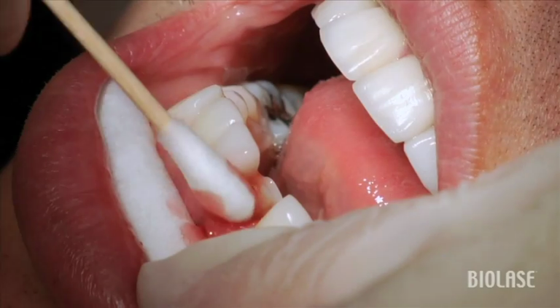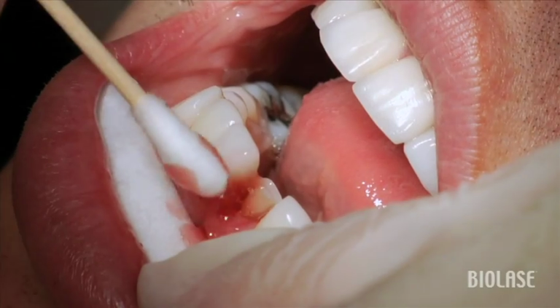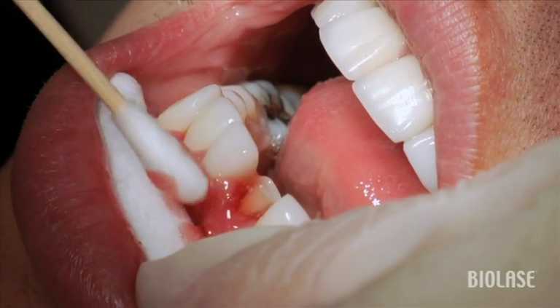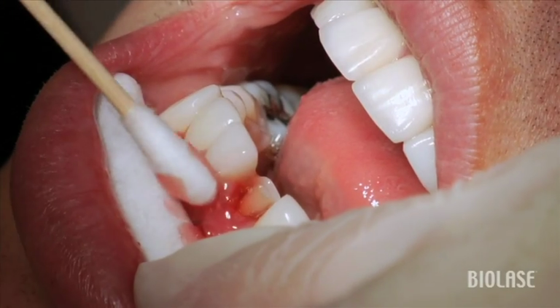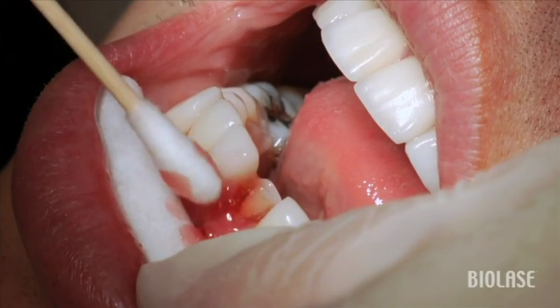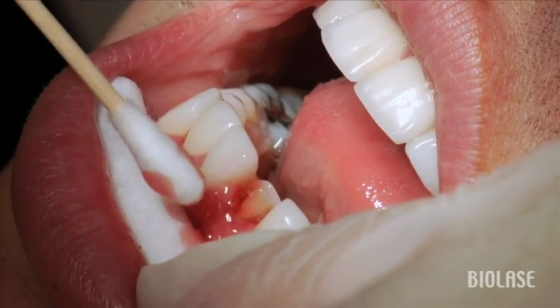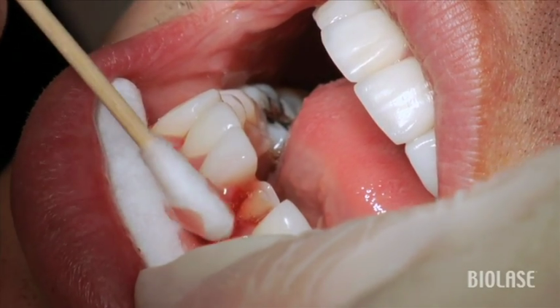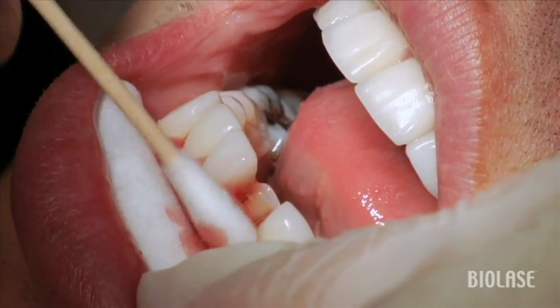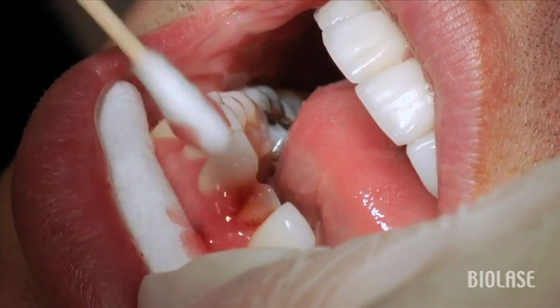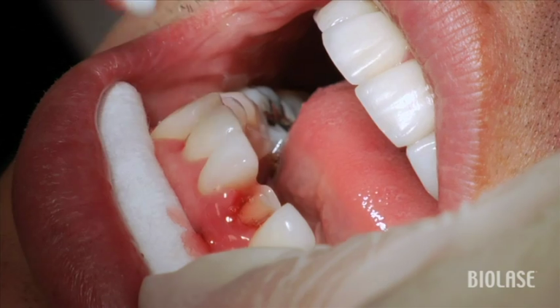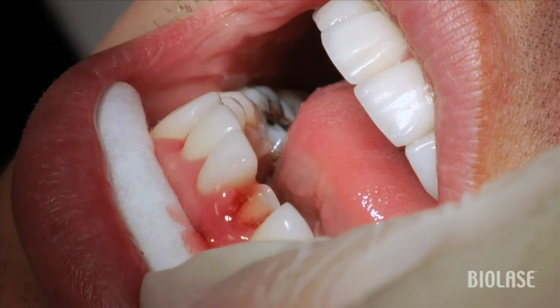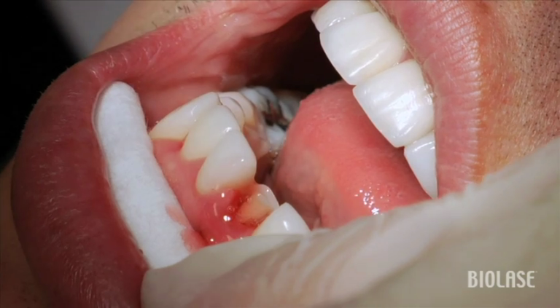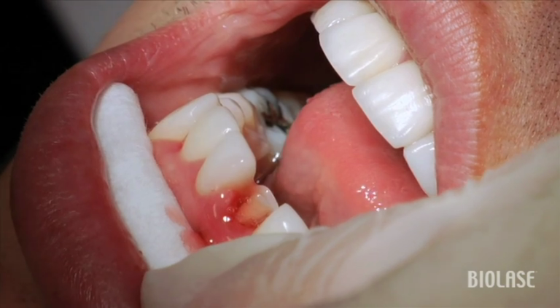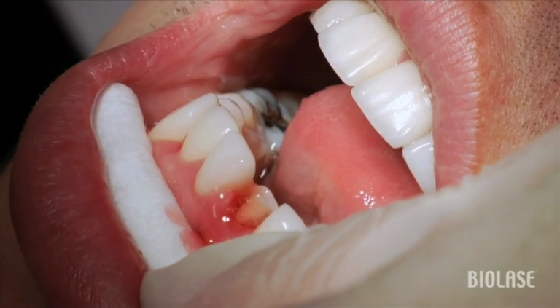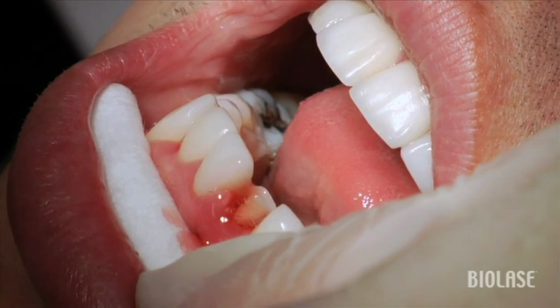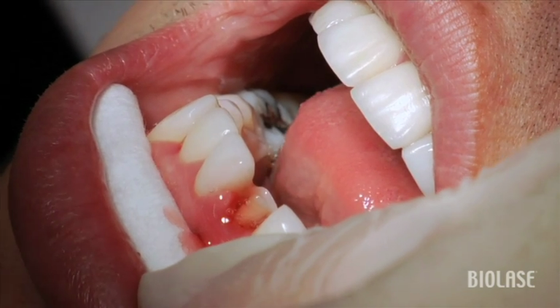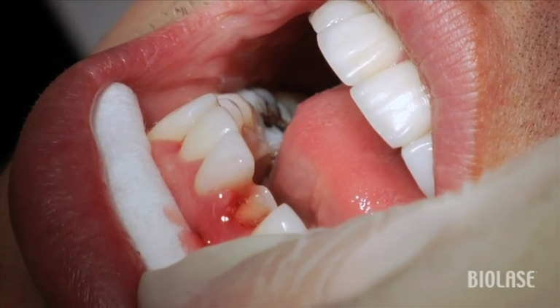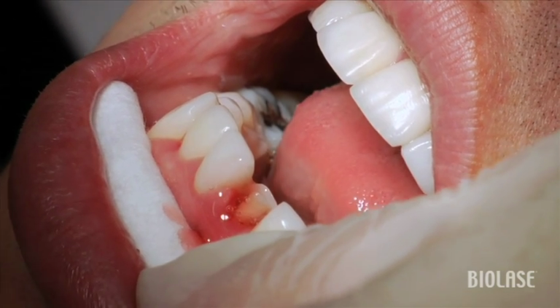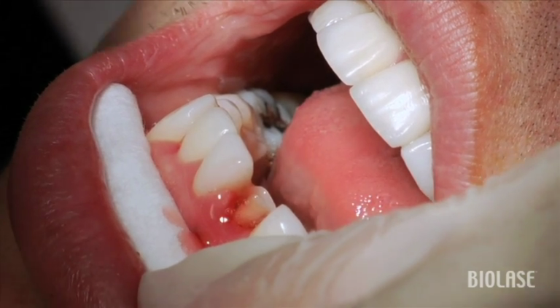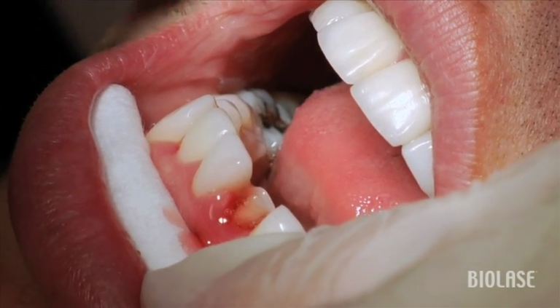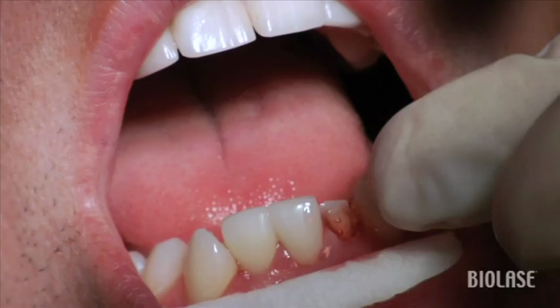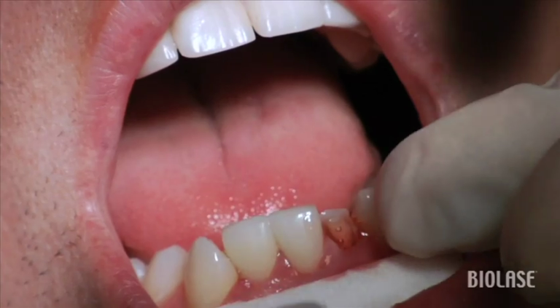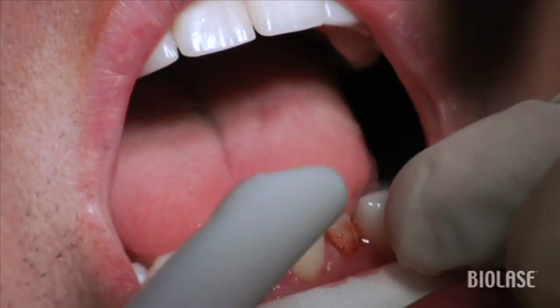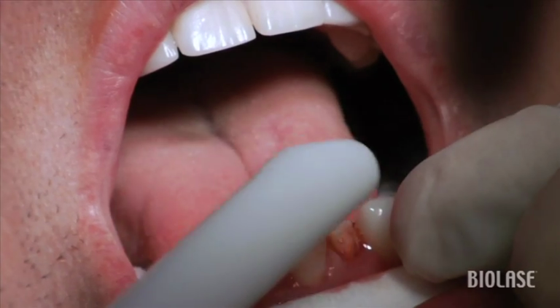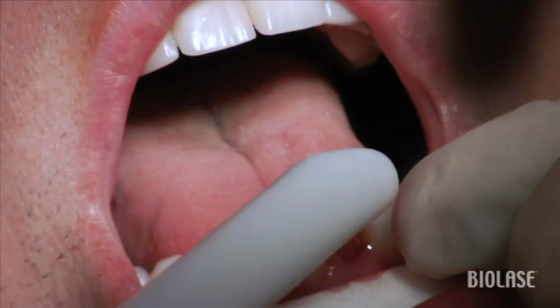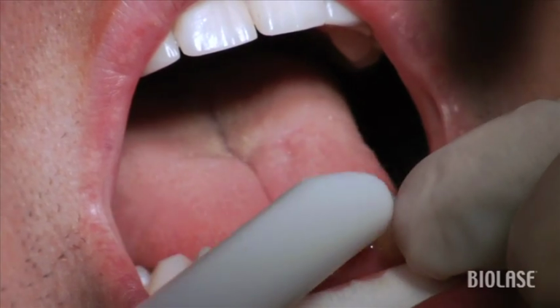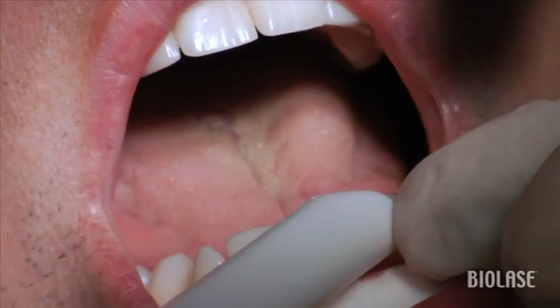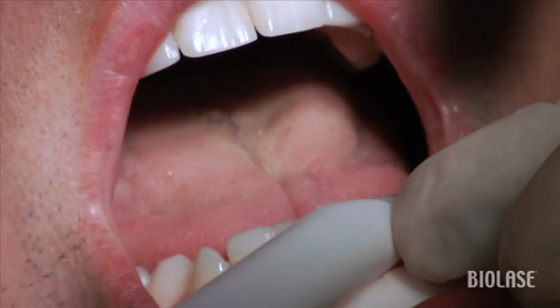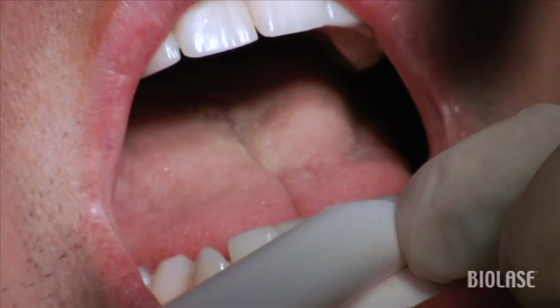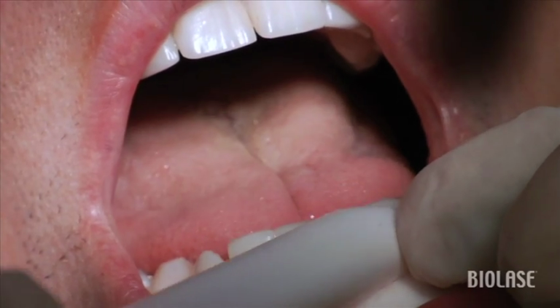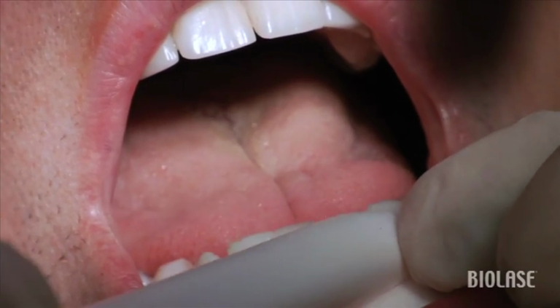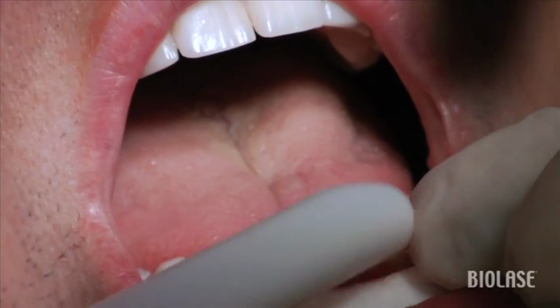Using the eye lase, we can use just topical anesthetic — it's a strong topical anesthetic. Leave it on for about a minute and suction it.